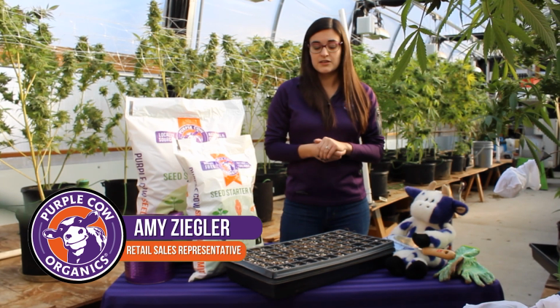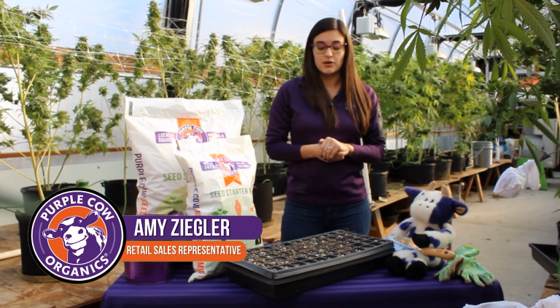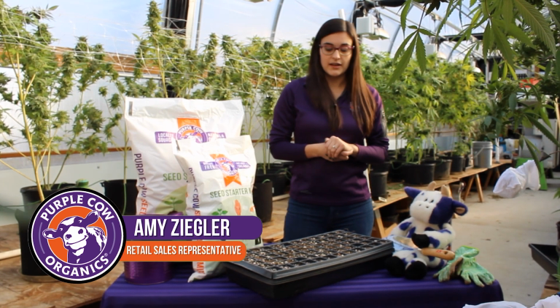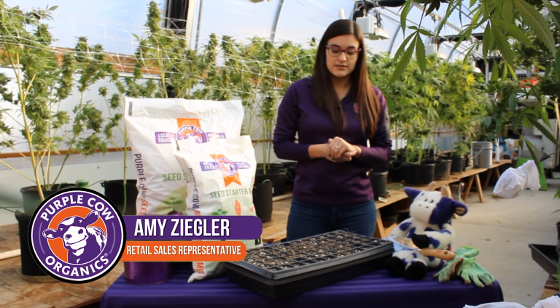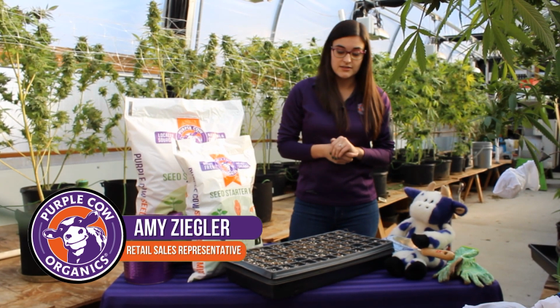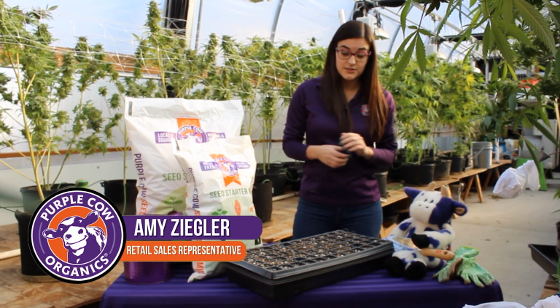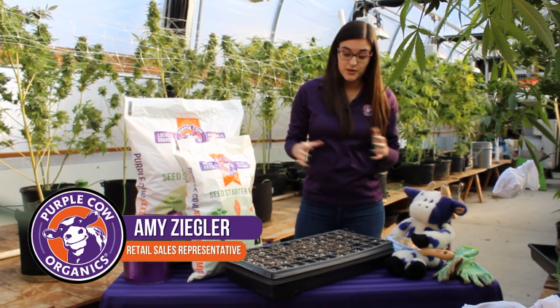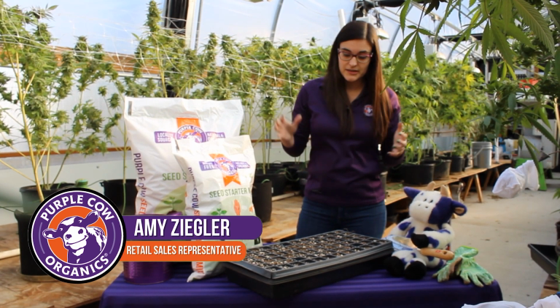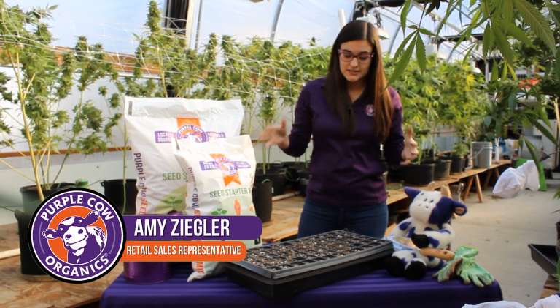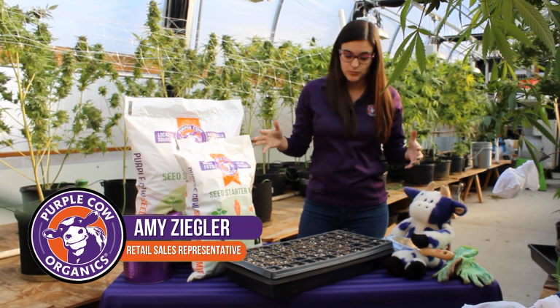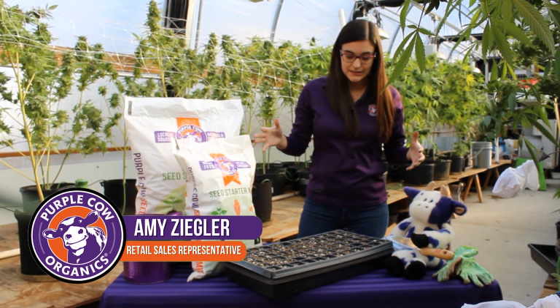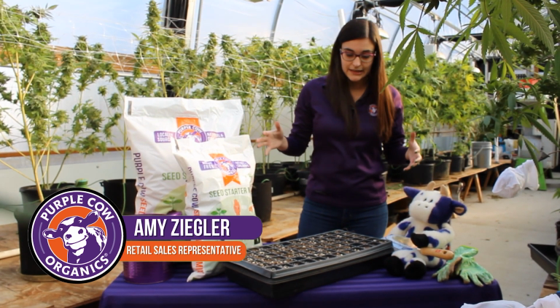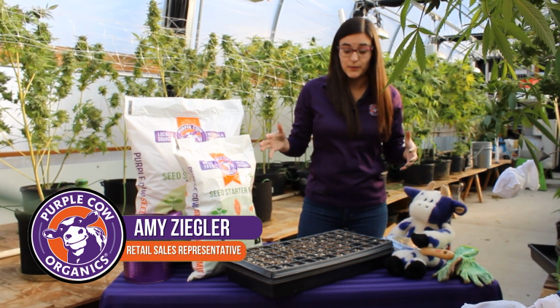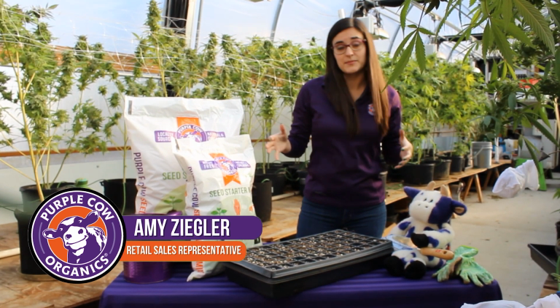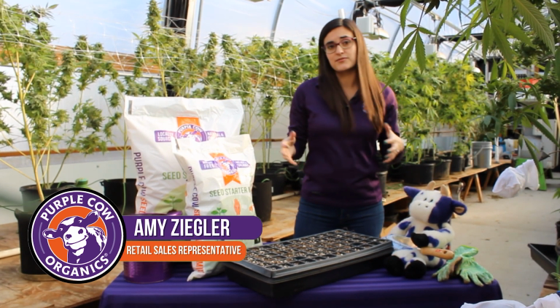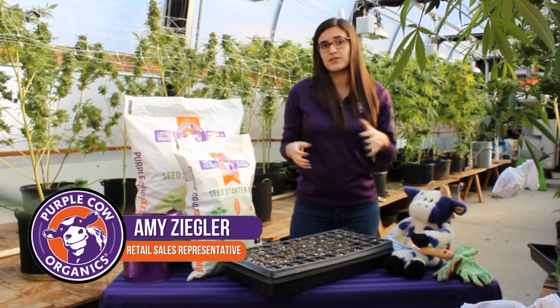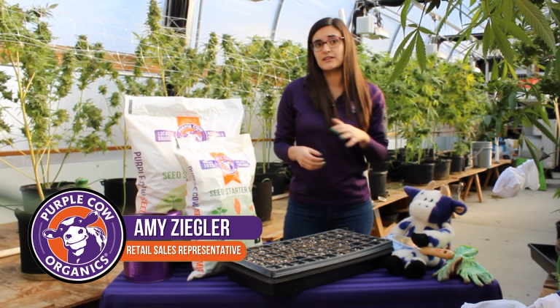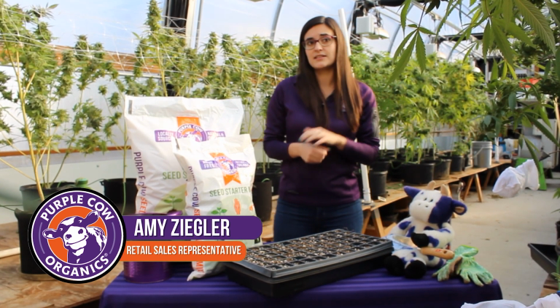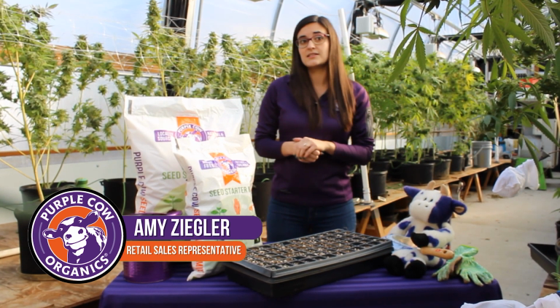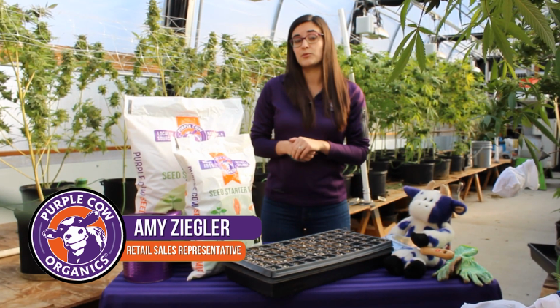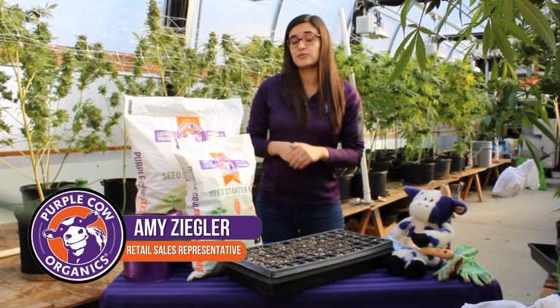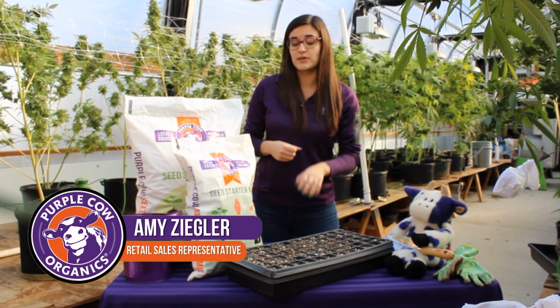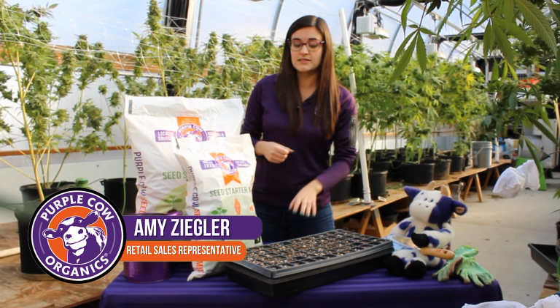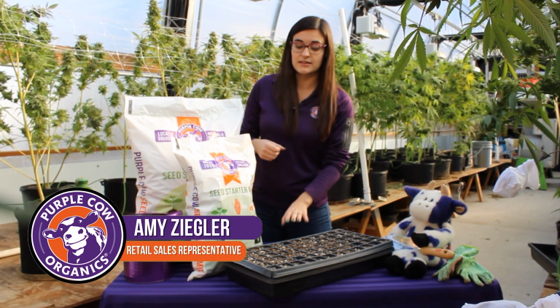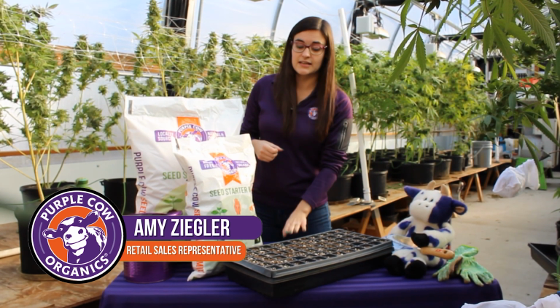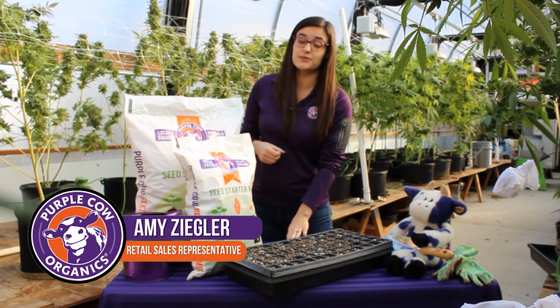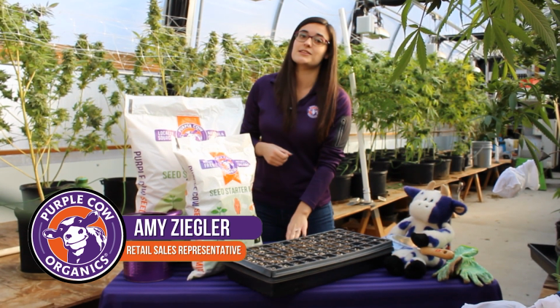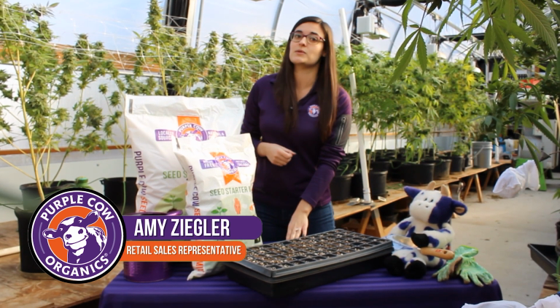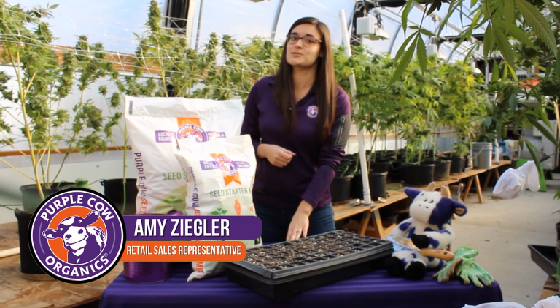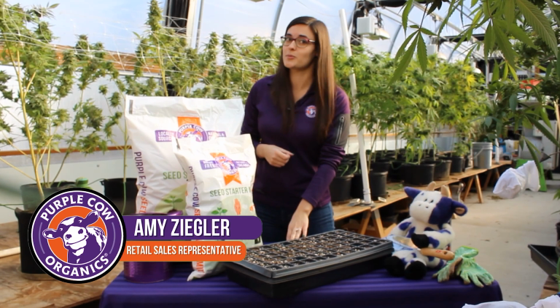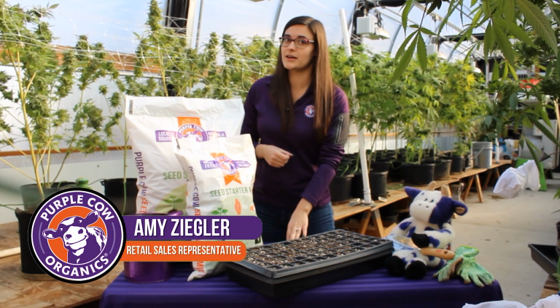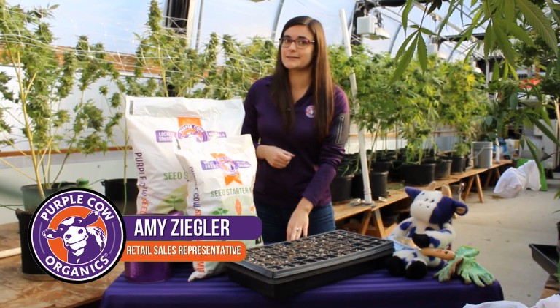So that is our seed starter mix — a really lightweight mix for starting seeds in both trays and containers, as well as soil blocking.